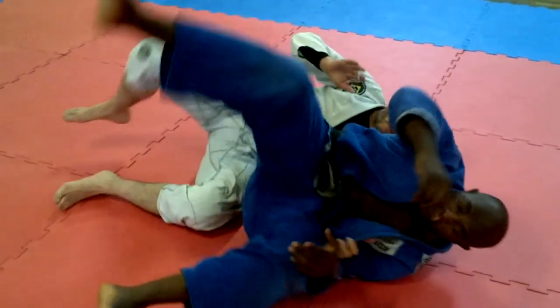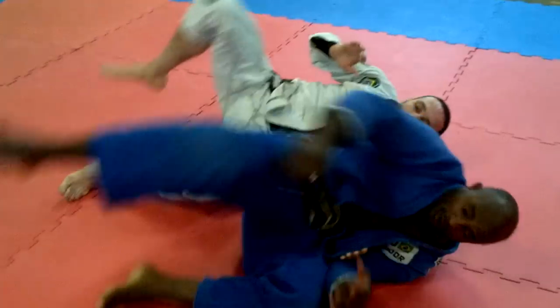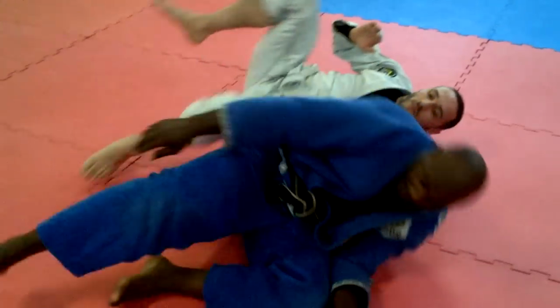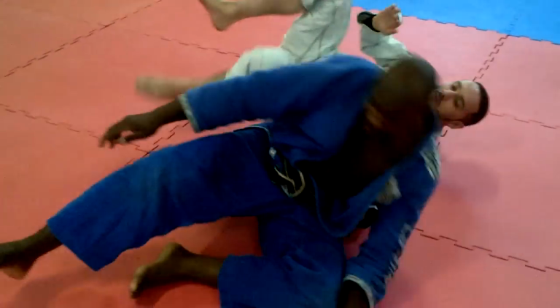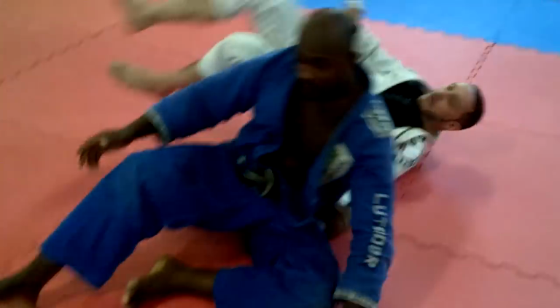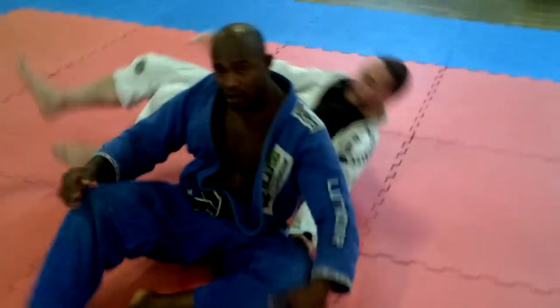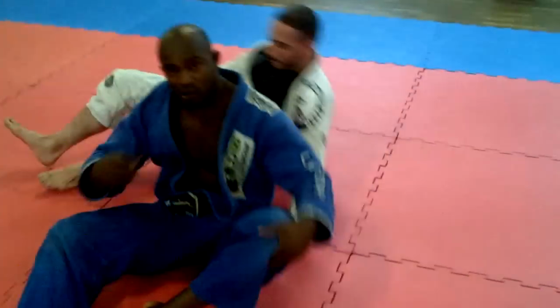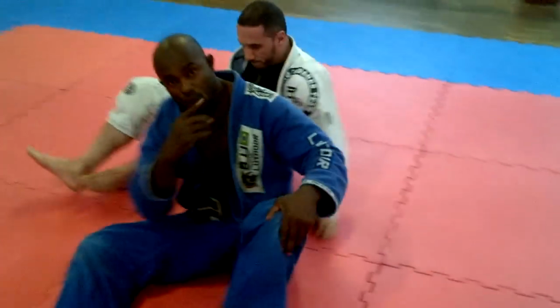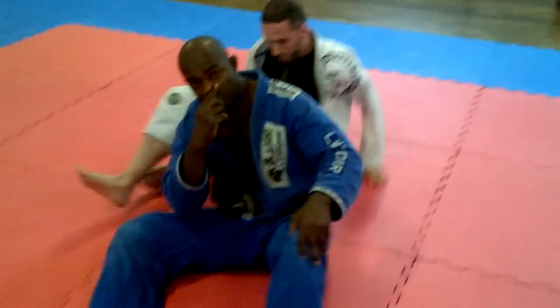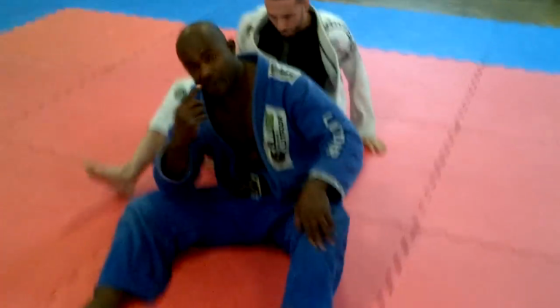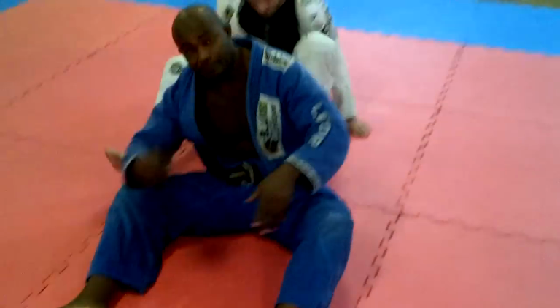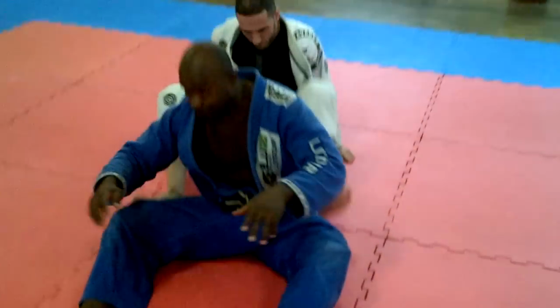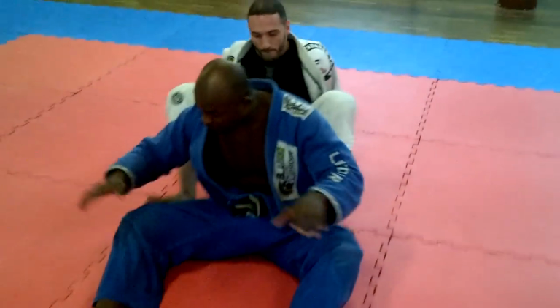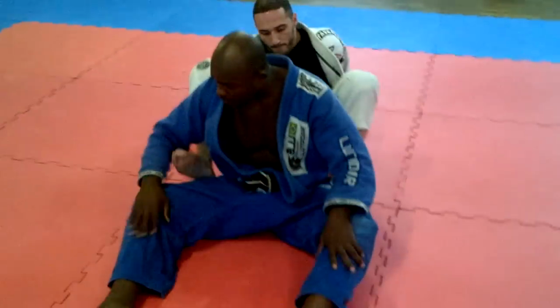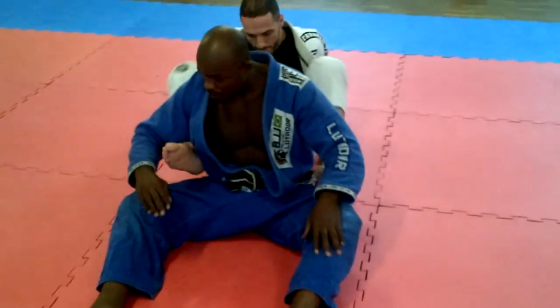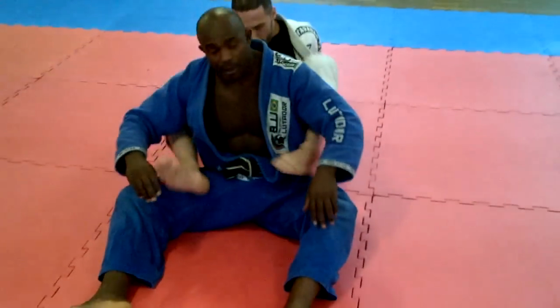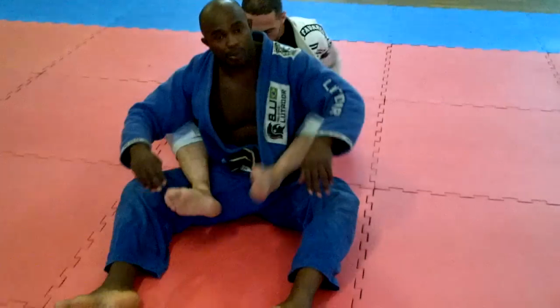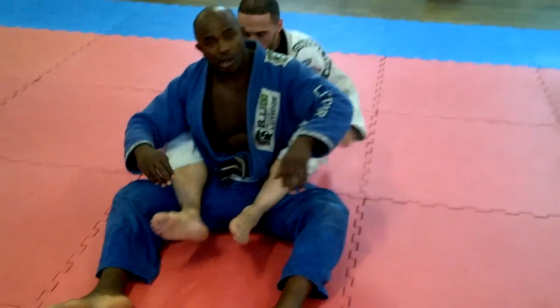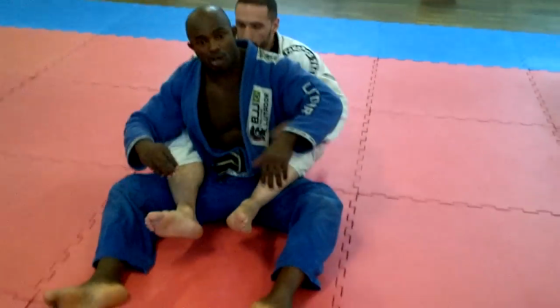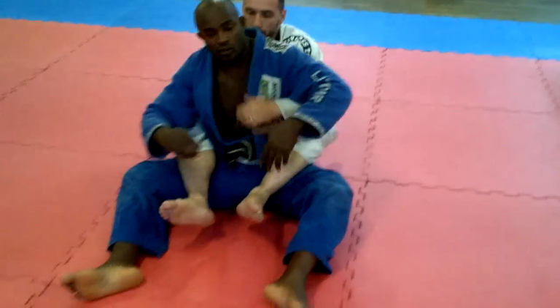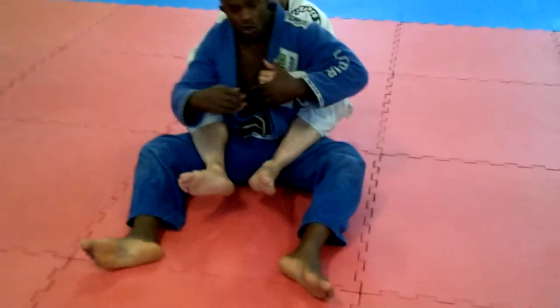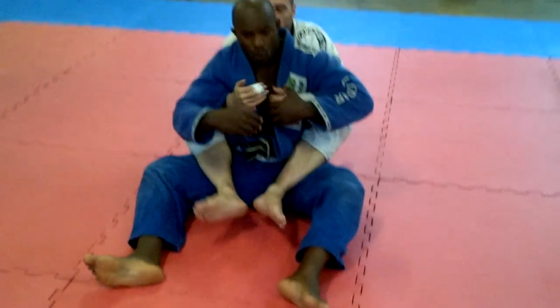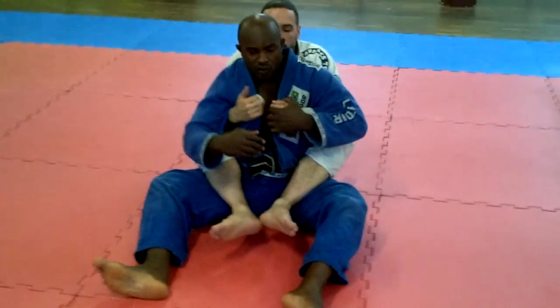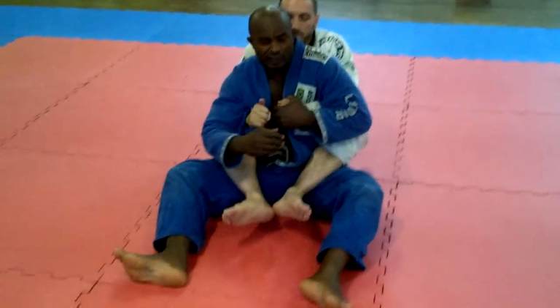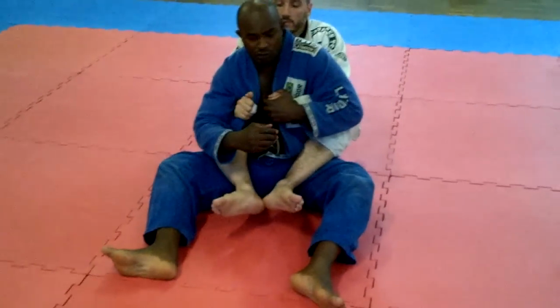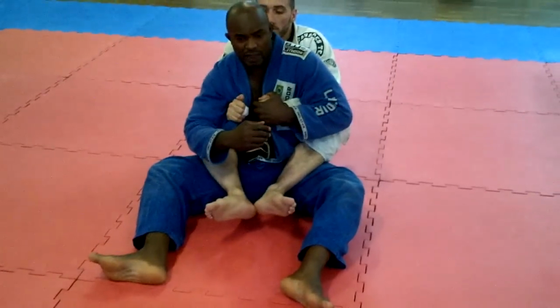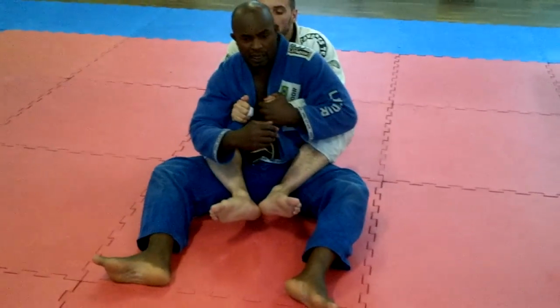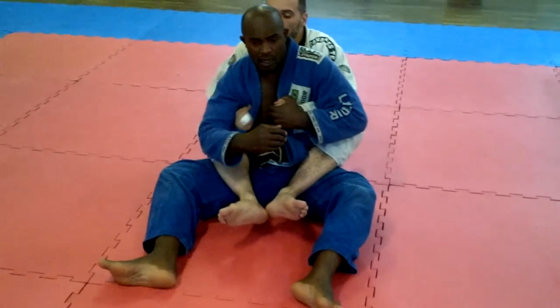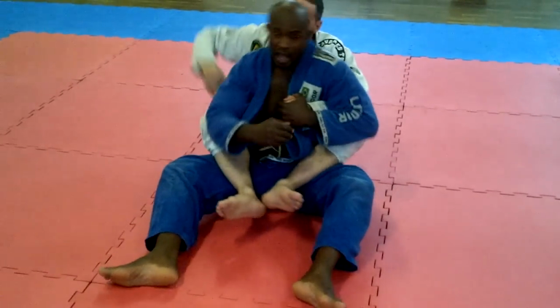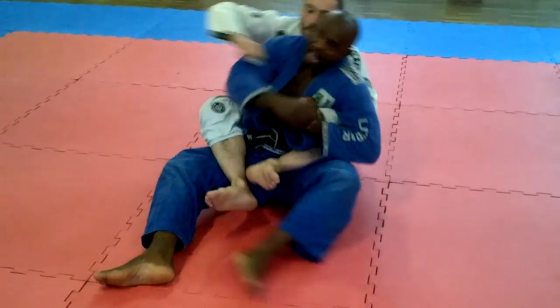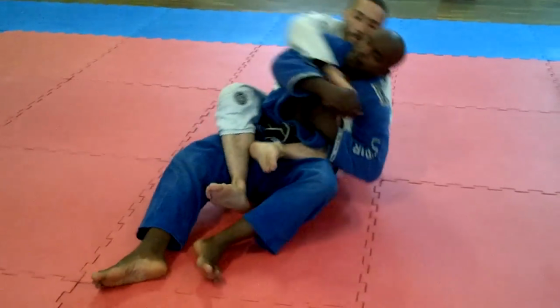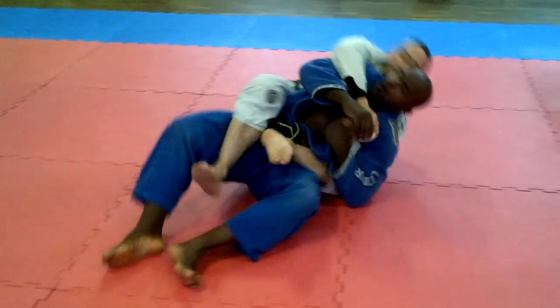Alright, take a look at the full speed. Once he starts to attack, I move — and once I move, I'm already getting ready.